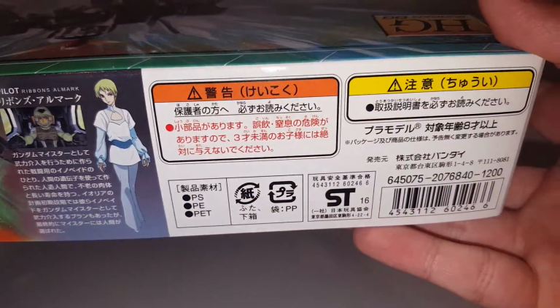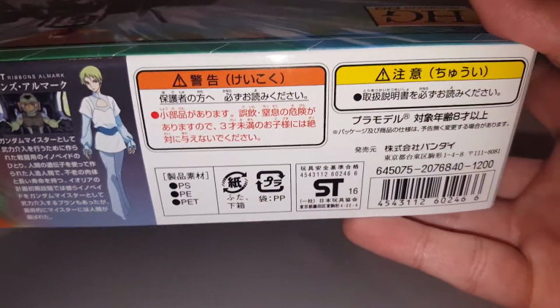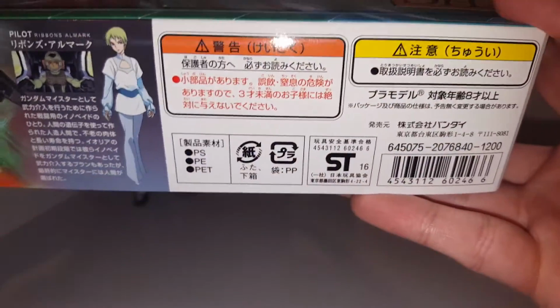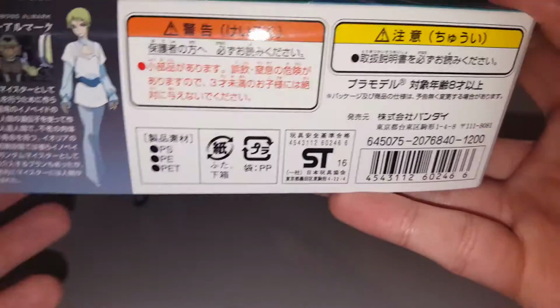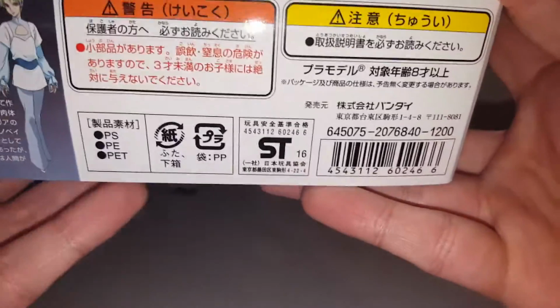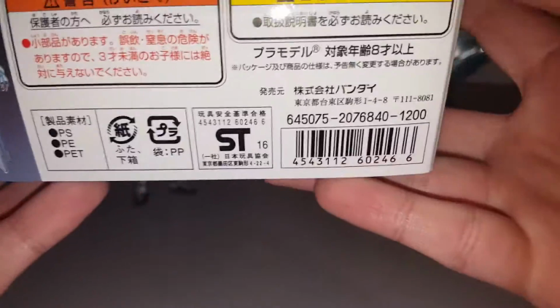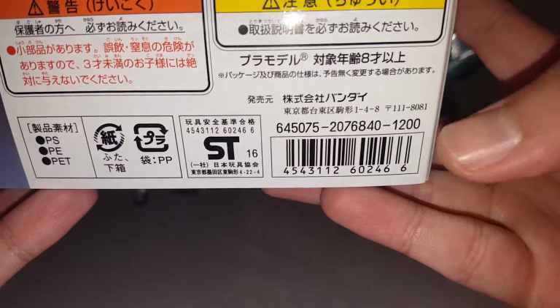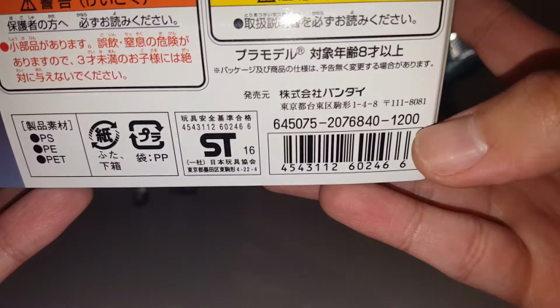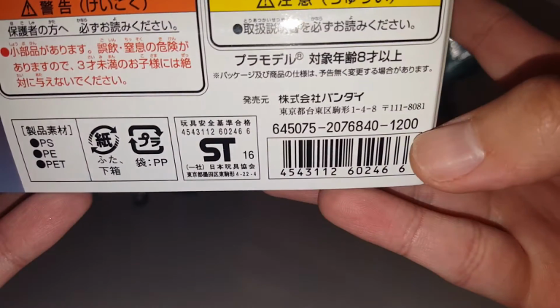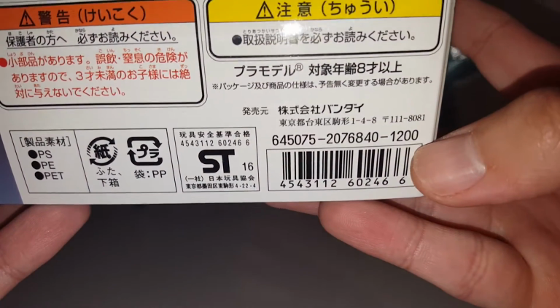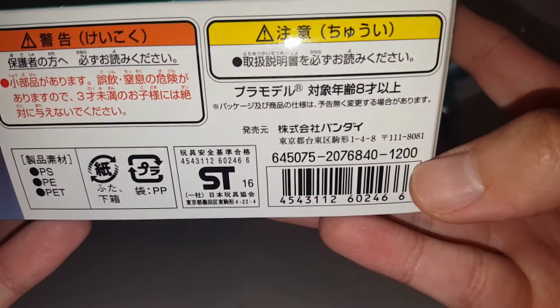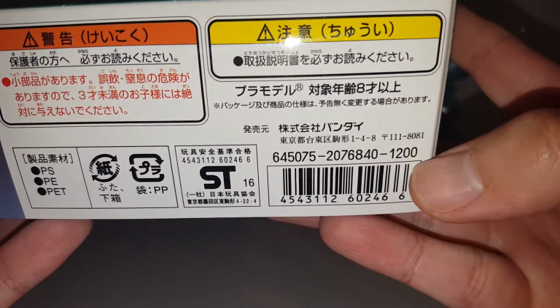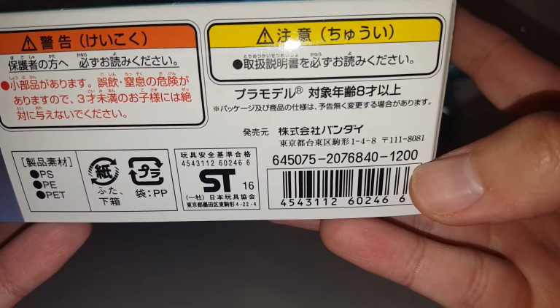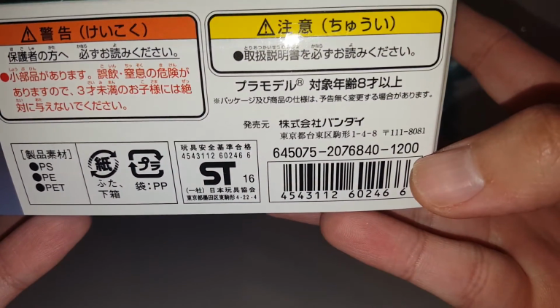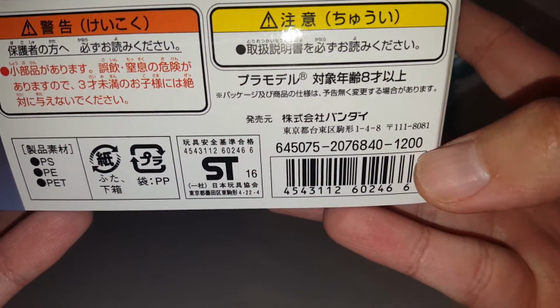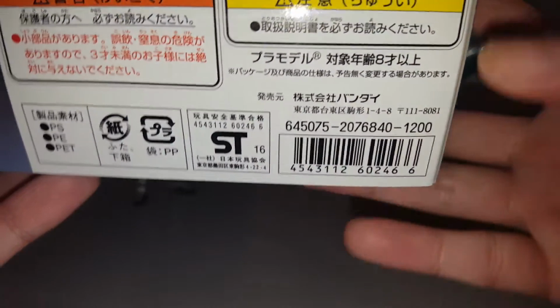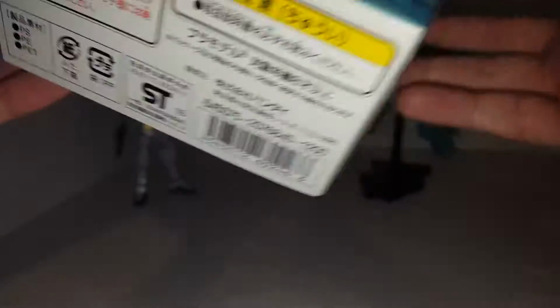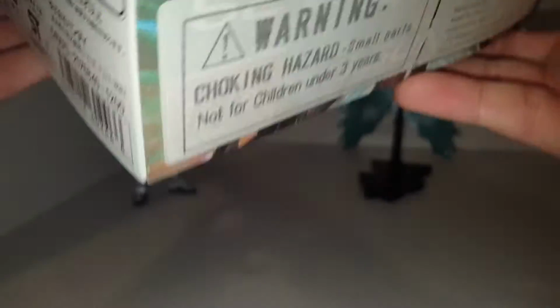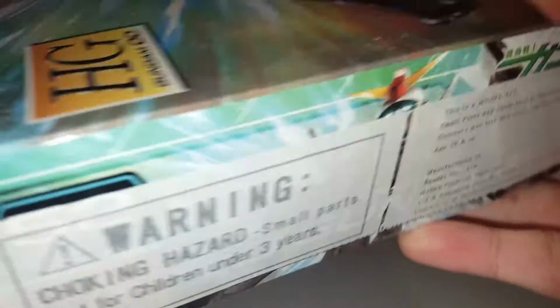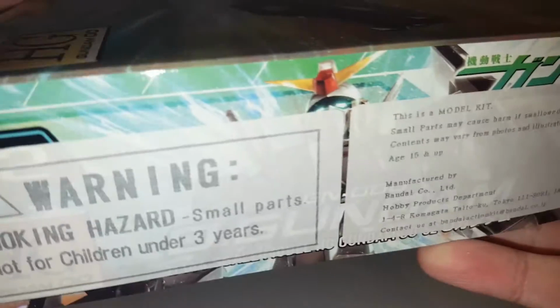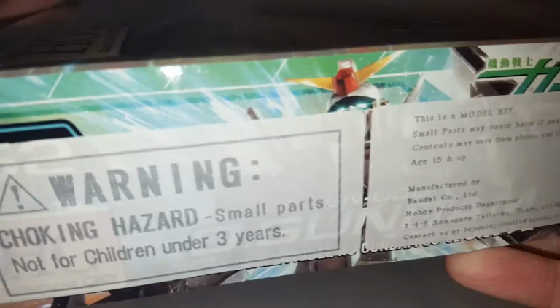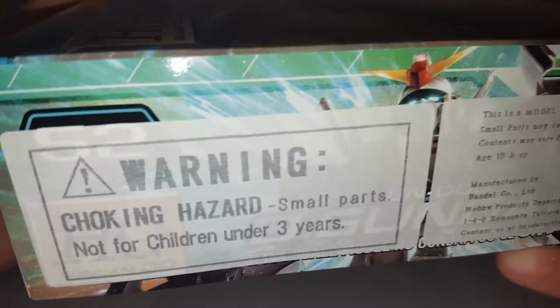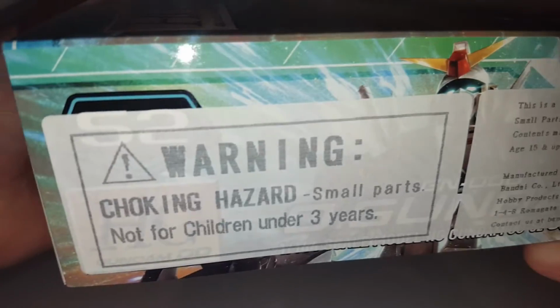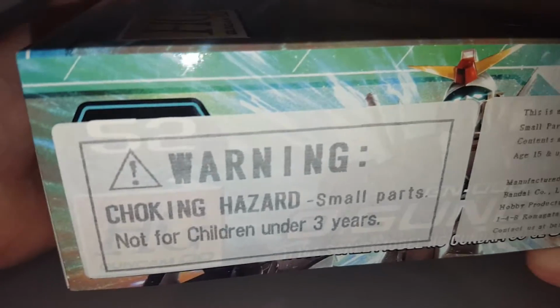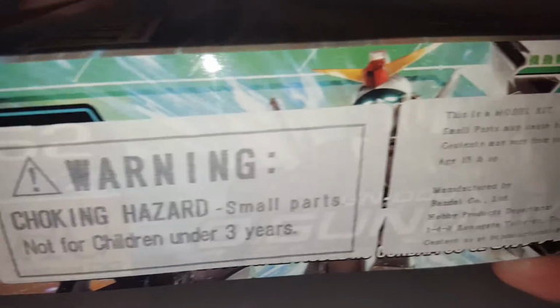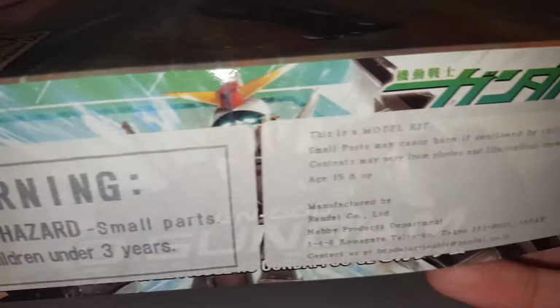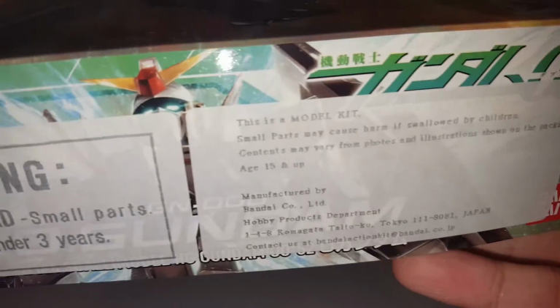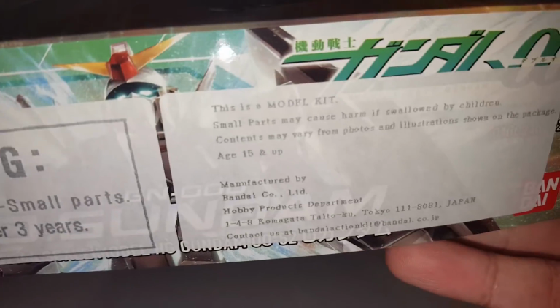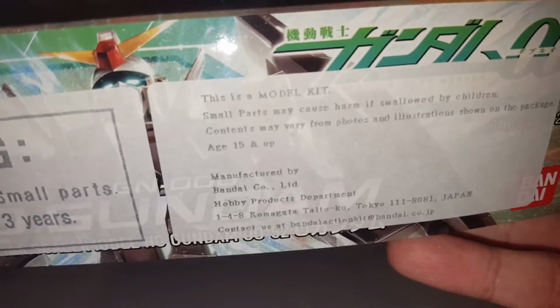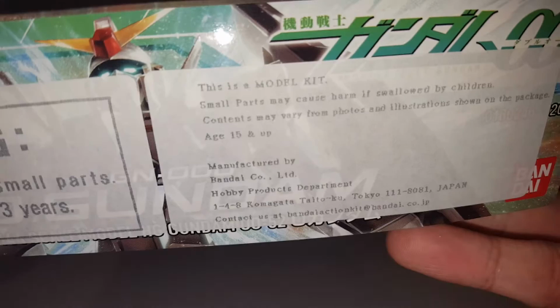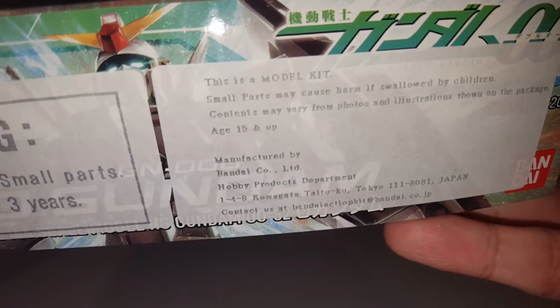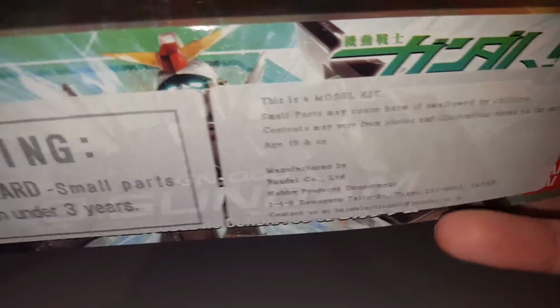It originally retailed for 1200 yen in Japan — pretty cool, it's around 10 or 11 bucks.